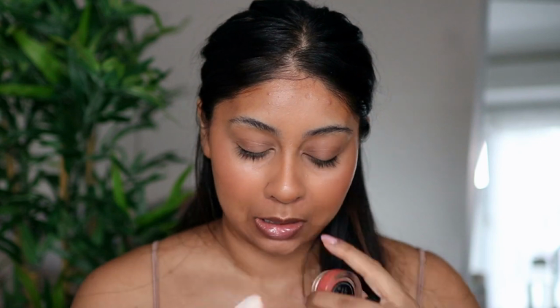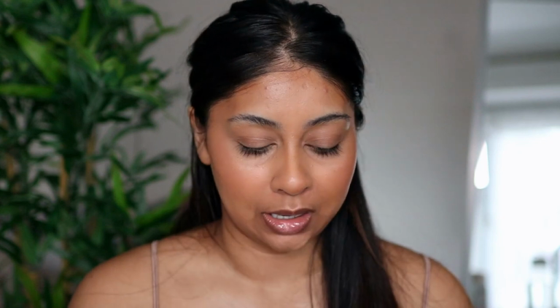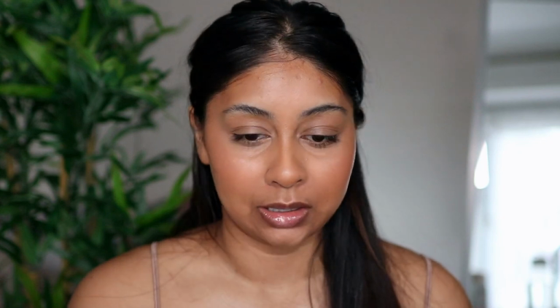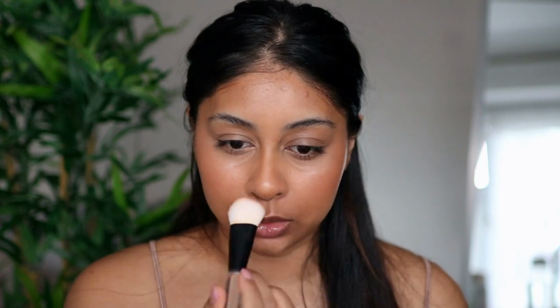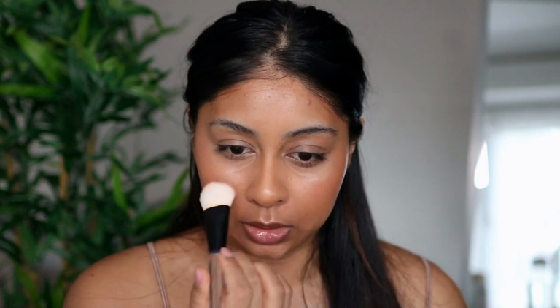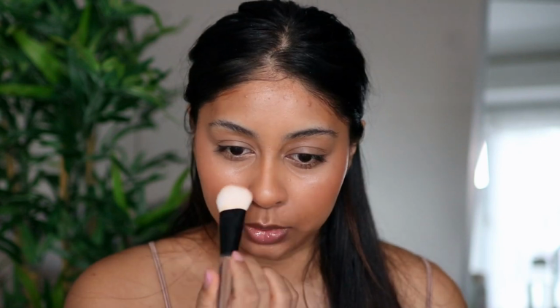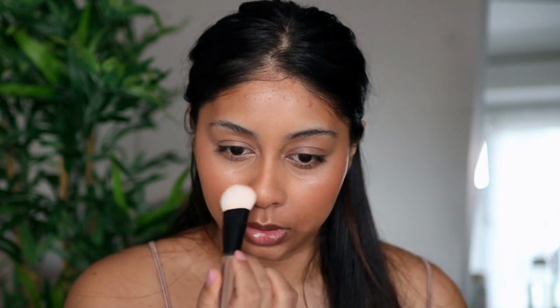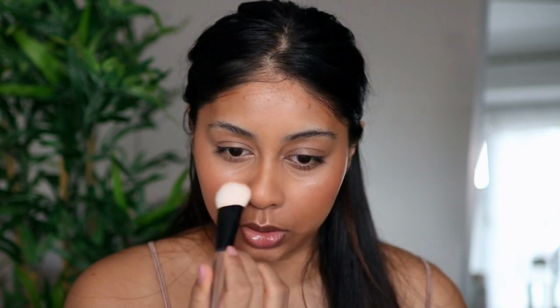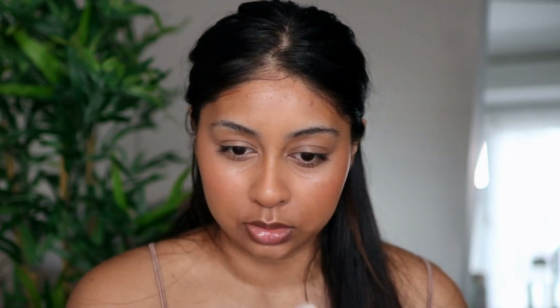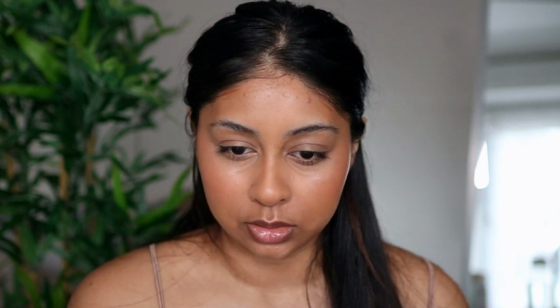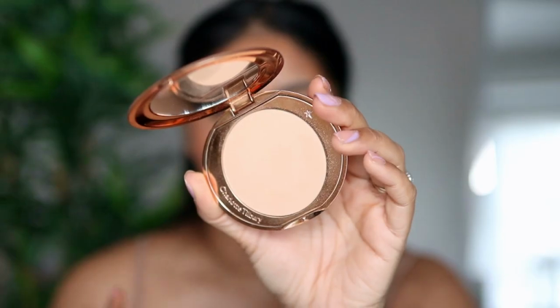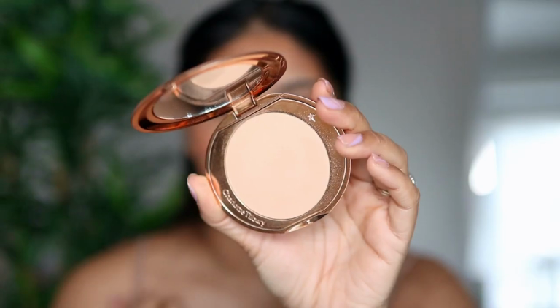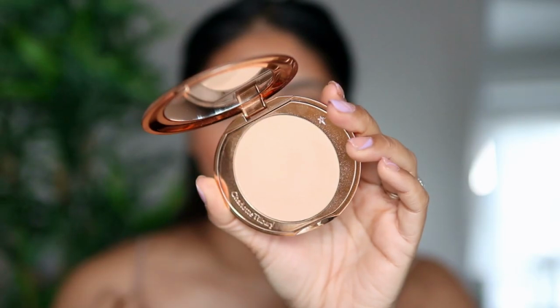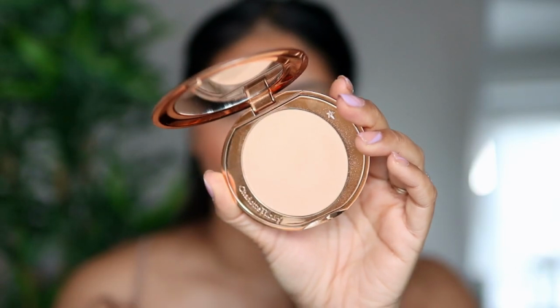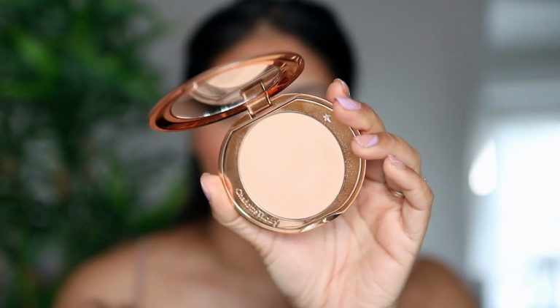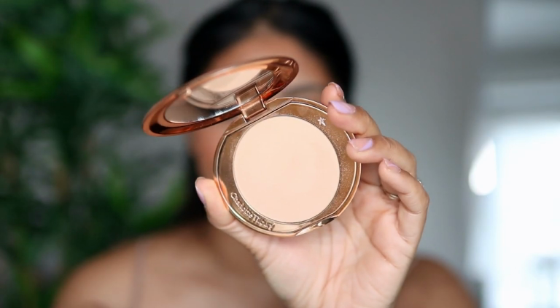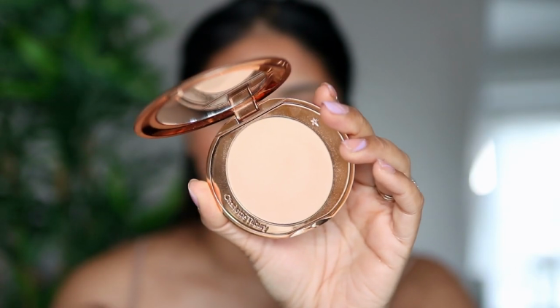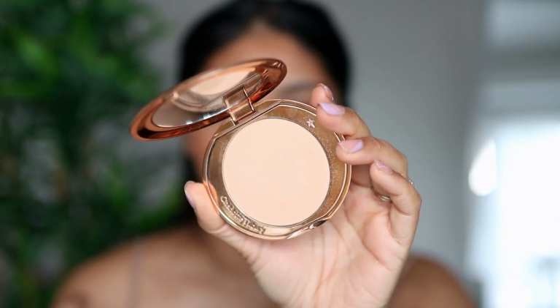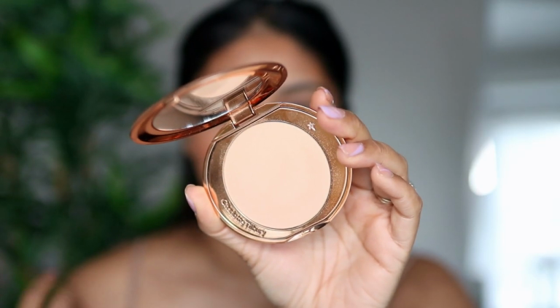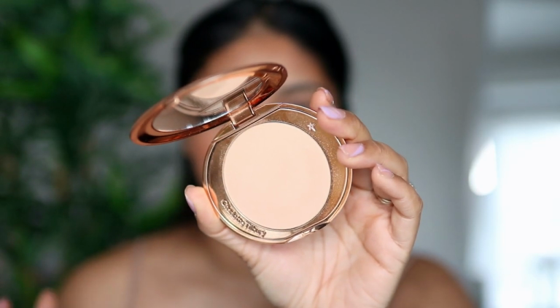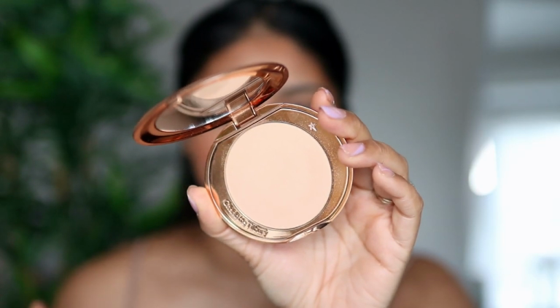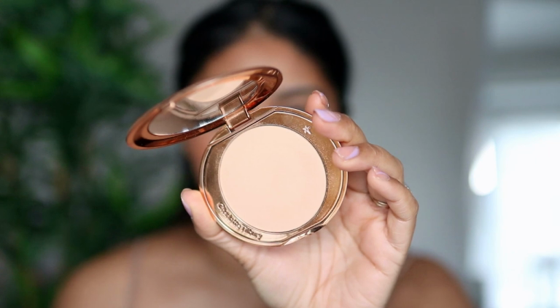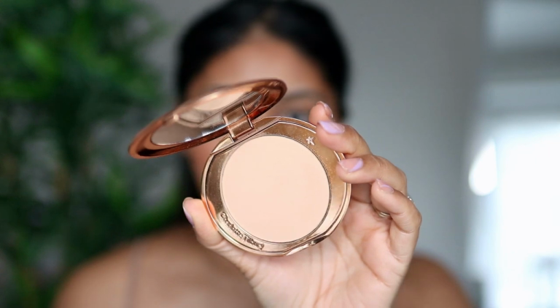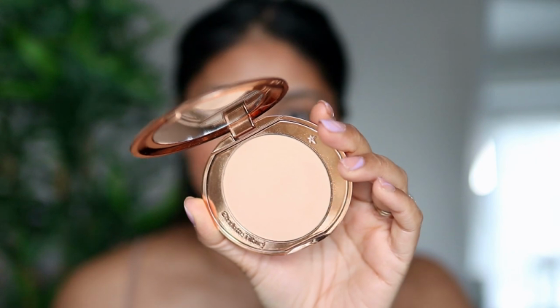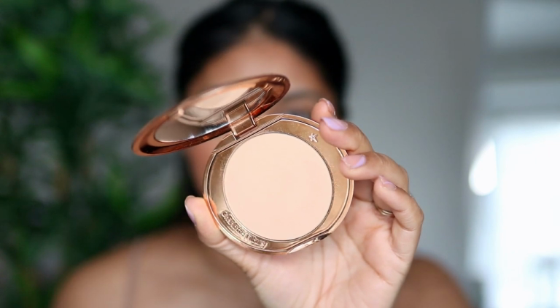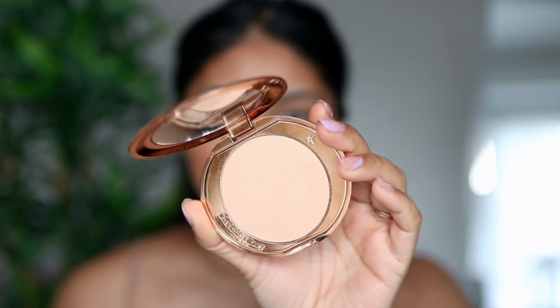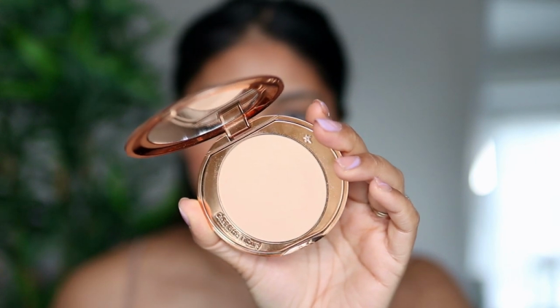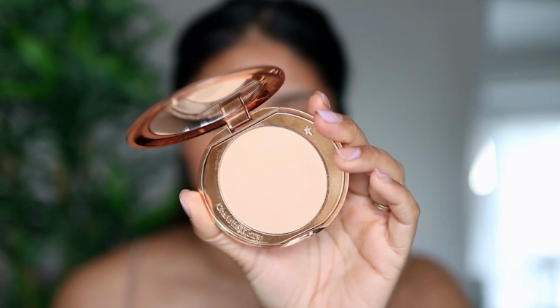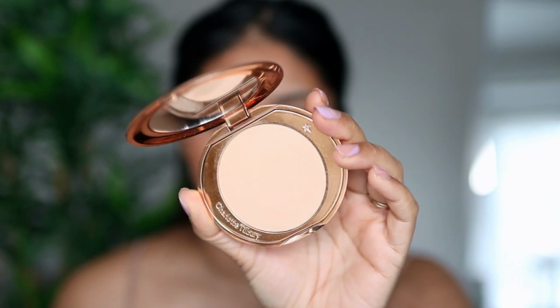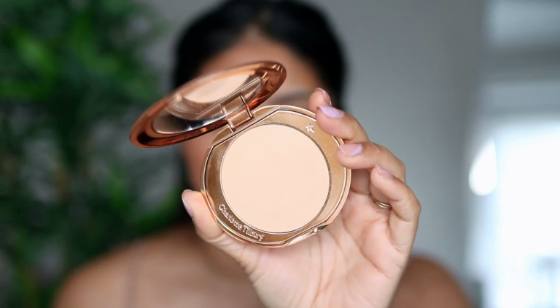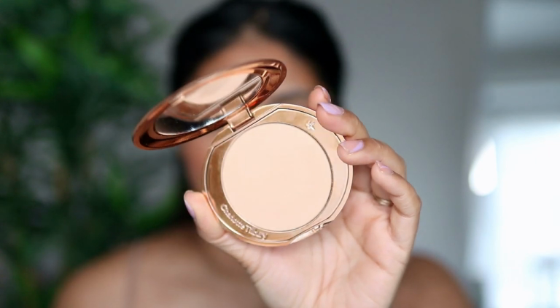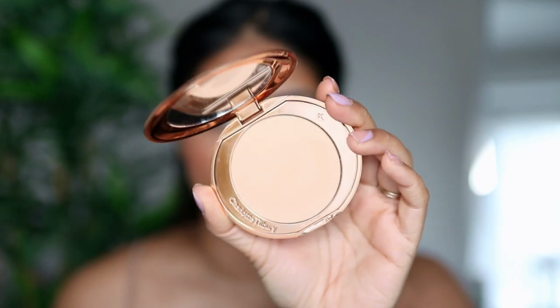I'm now going to use my Charlotte Tilbury Airbrush Flawless Finish Powder in the shade Medium.